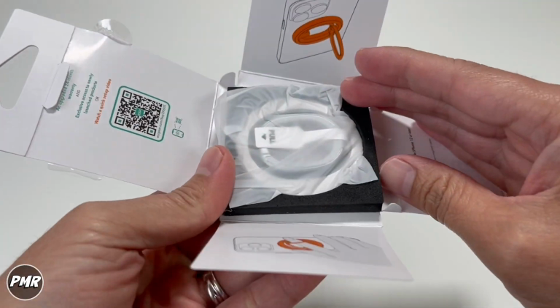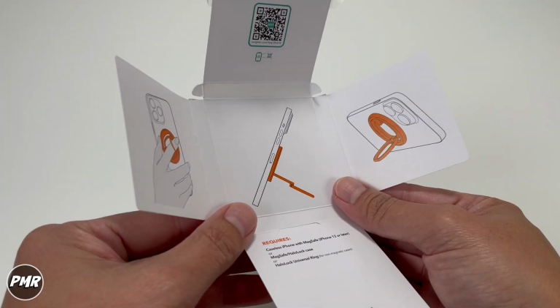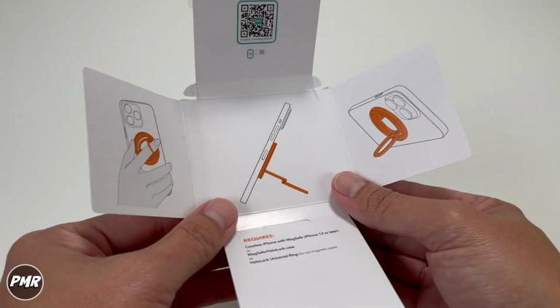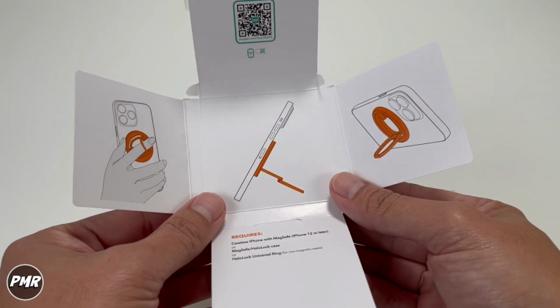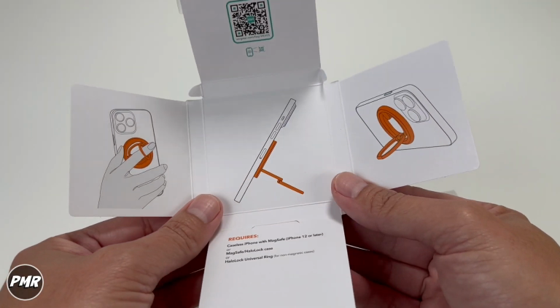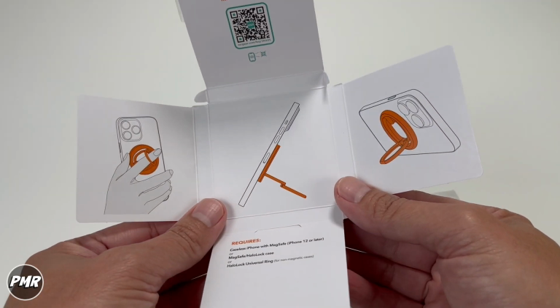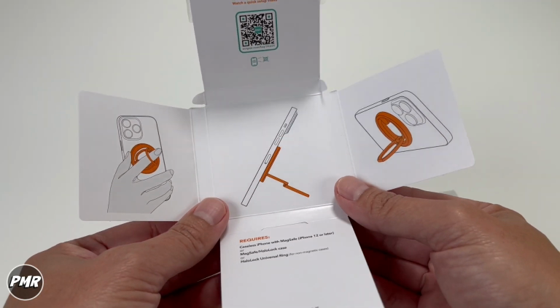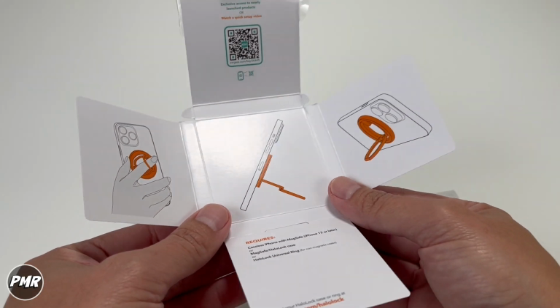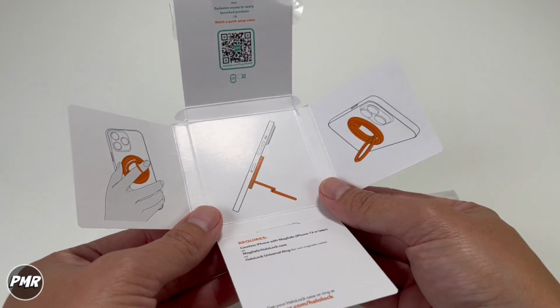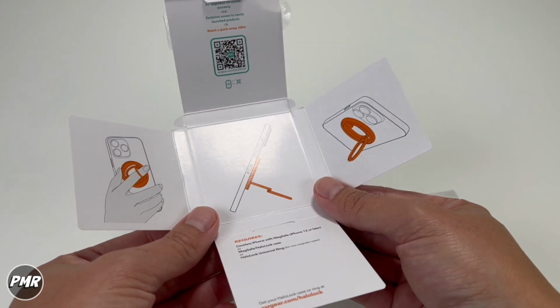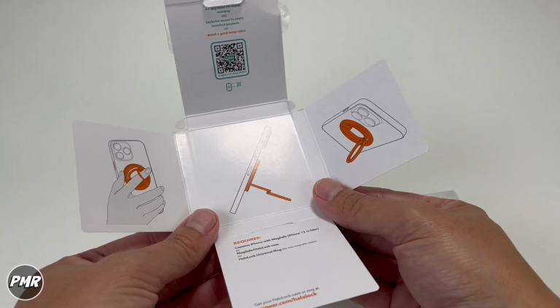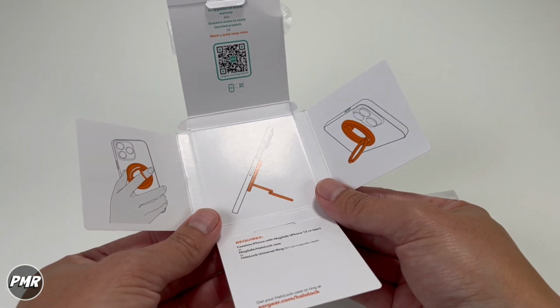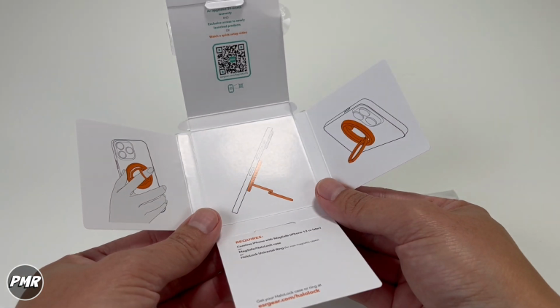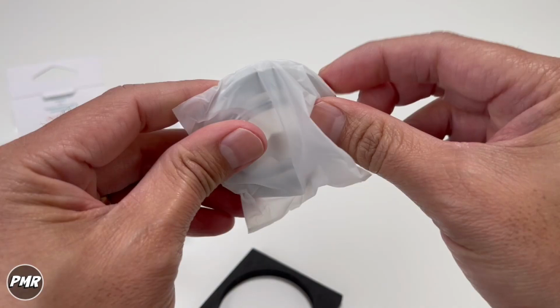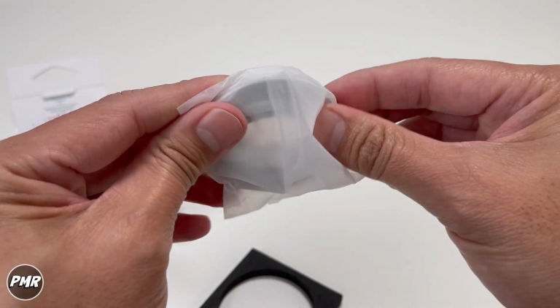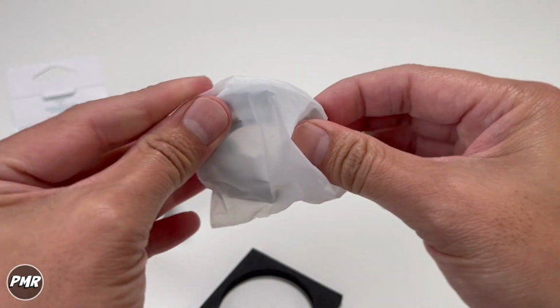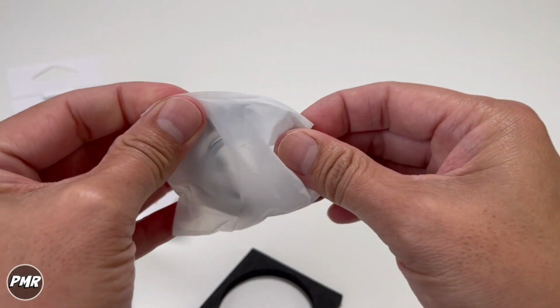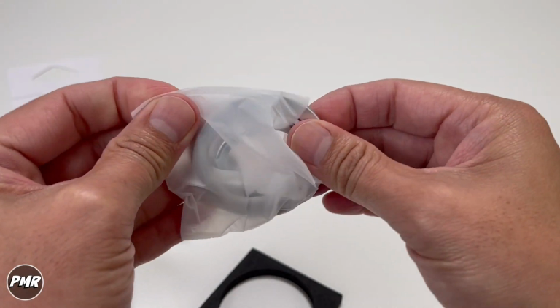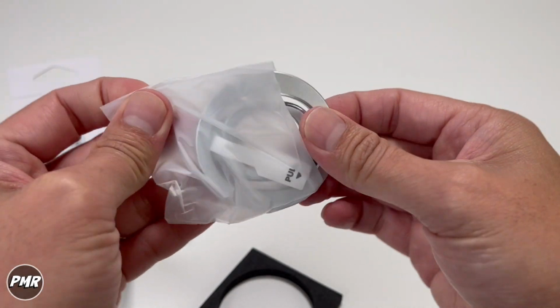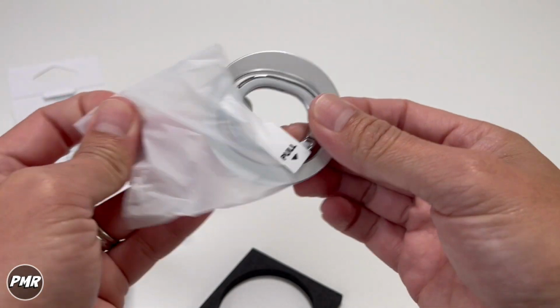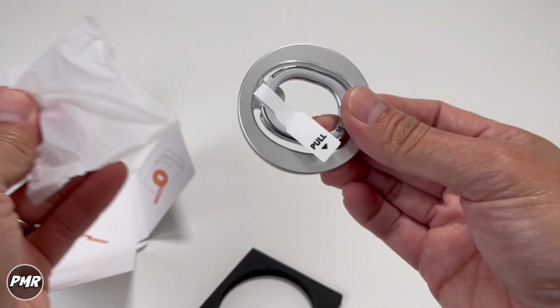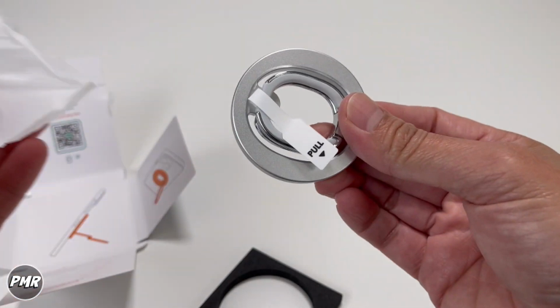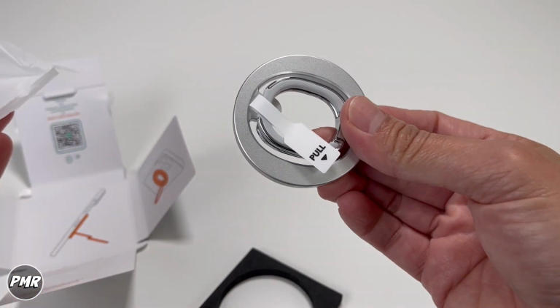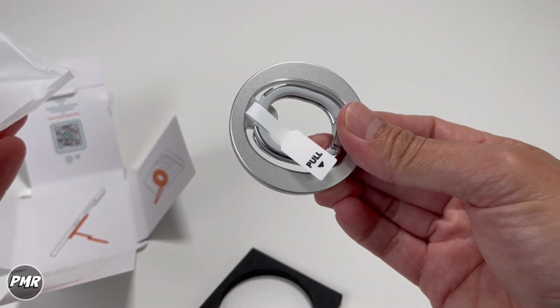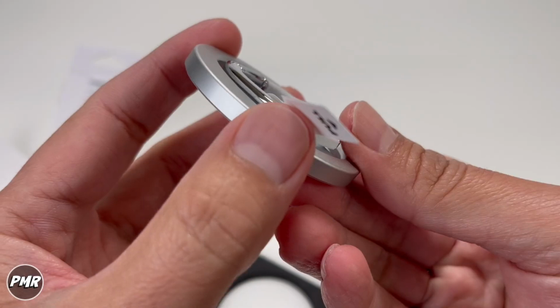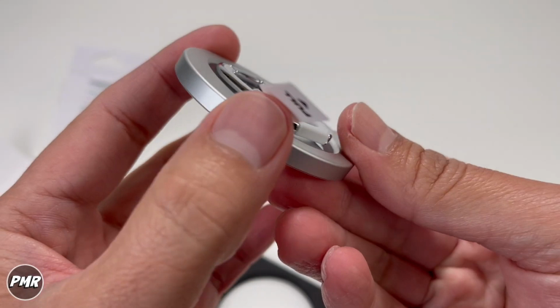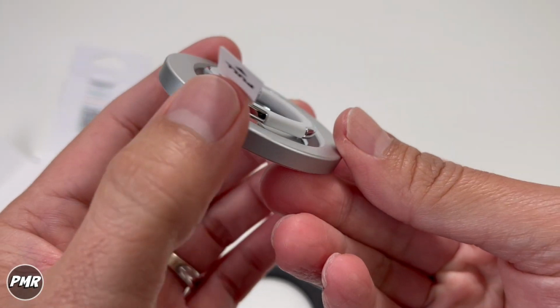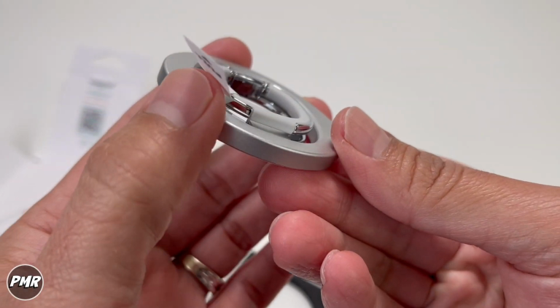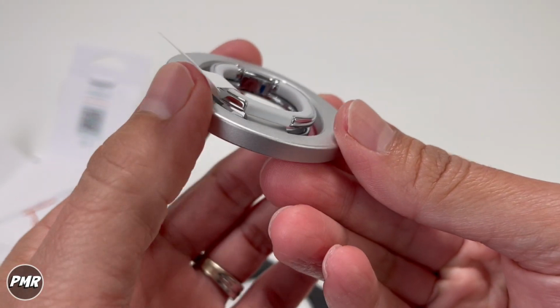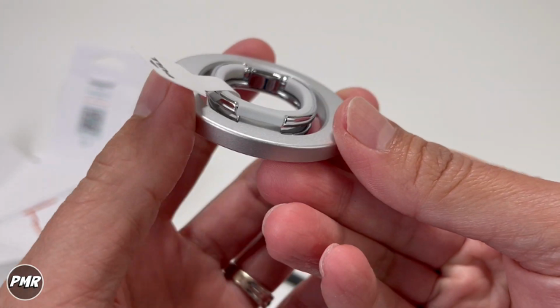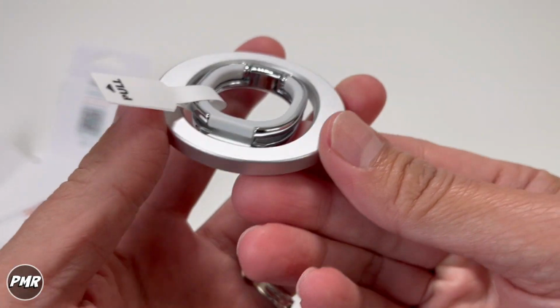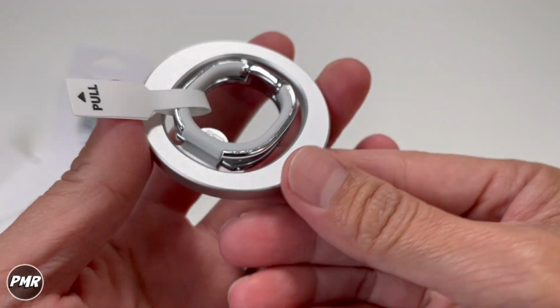Inside the packaging you just have instructions, then you have the ring. Take a look at the ring holder.